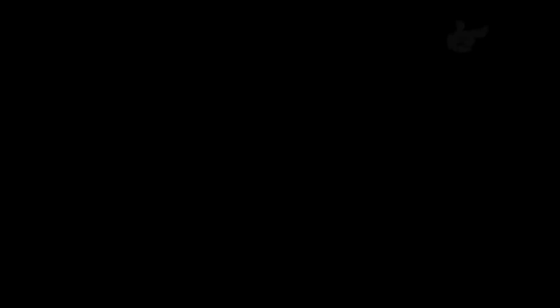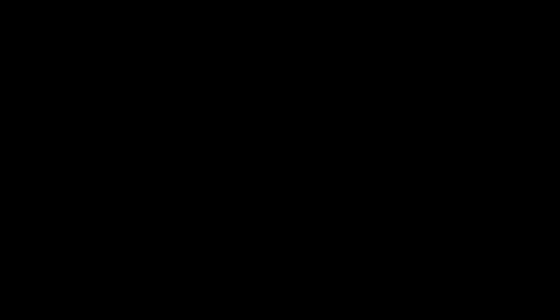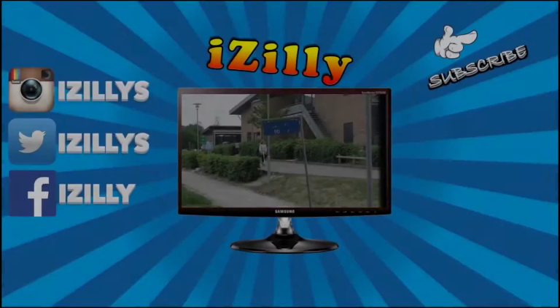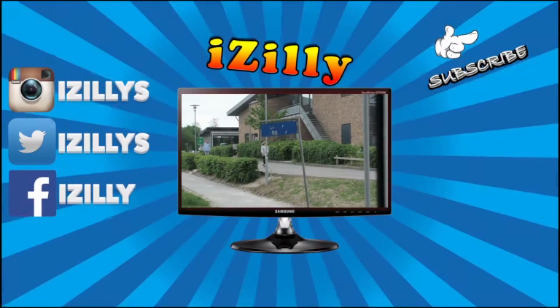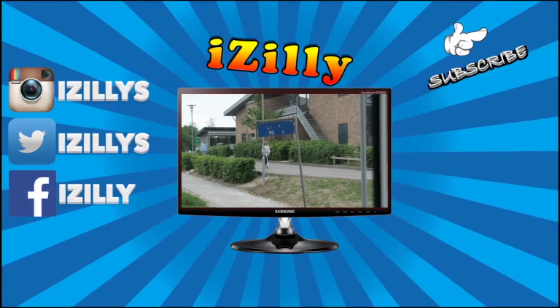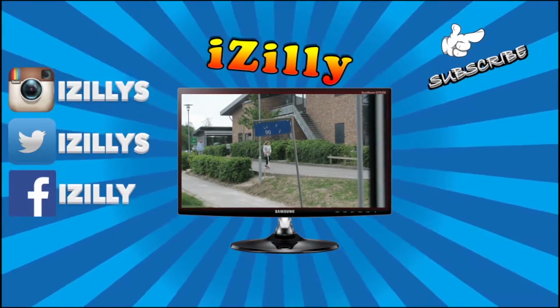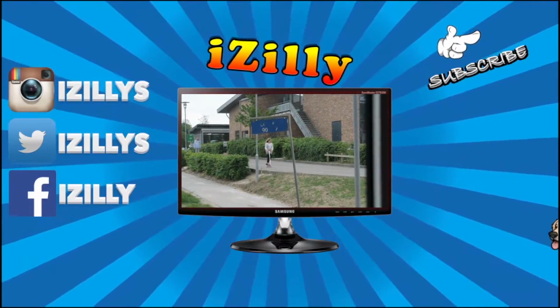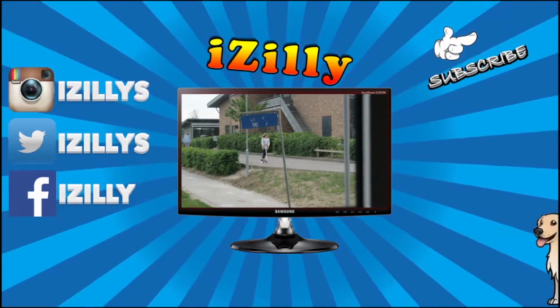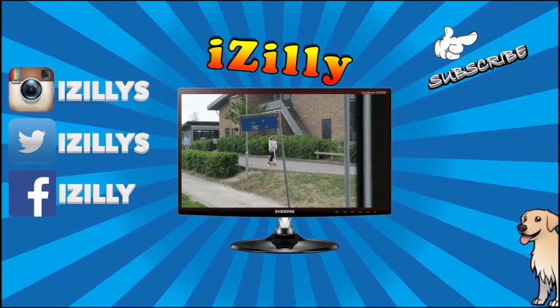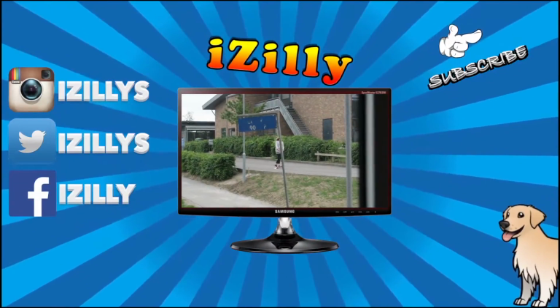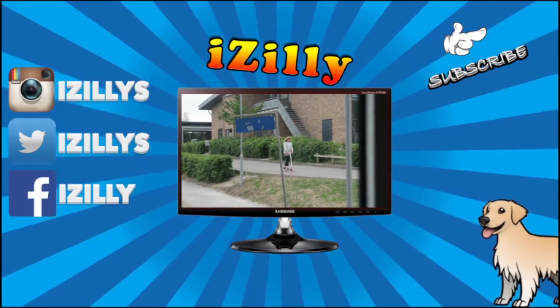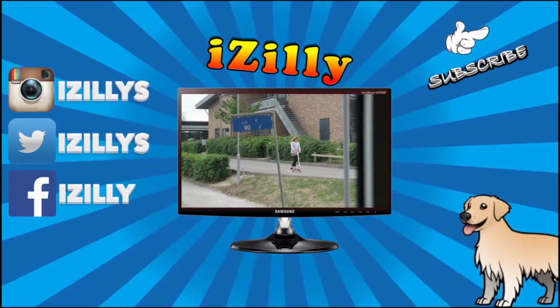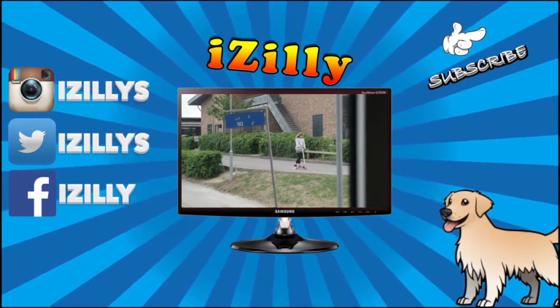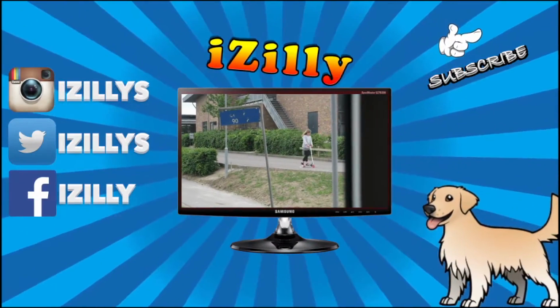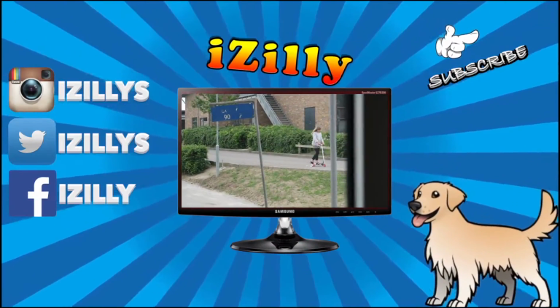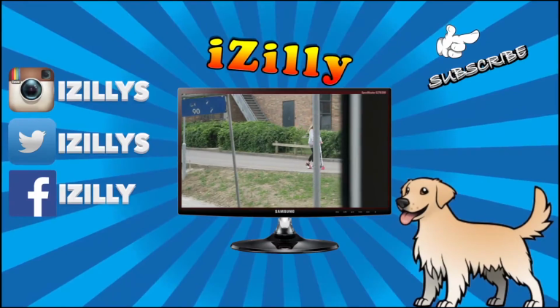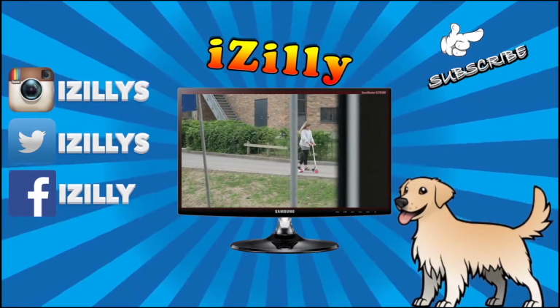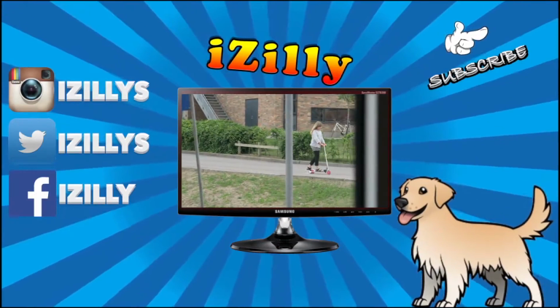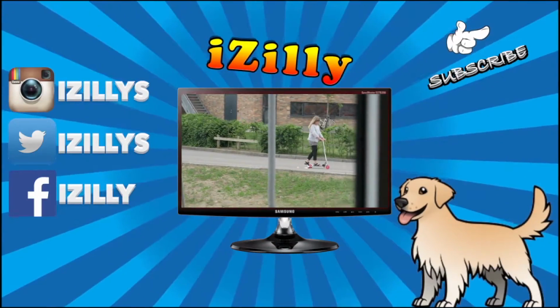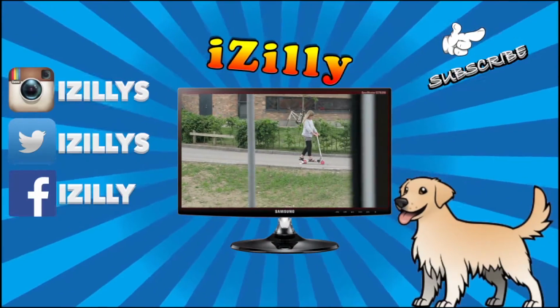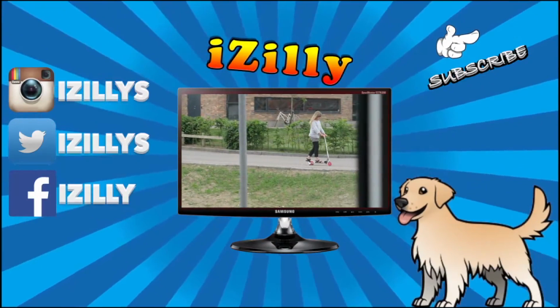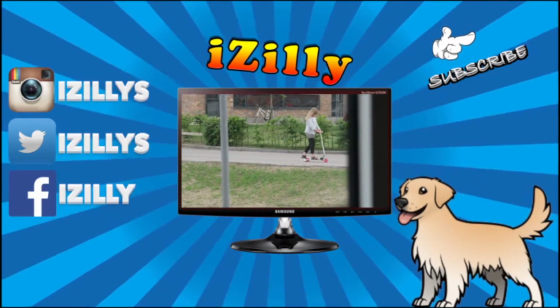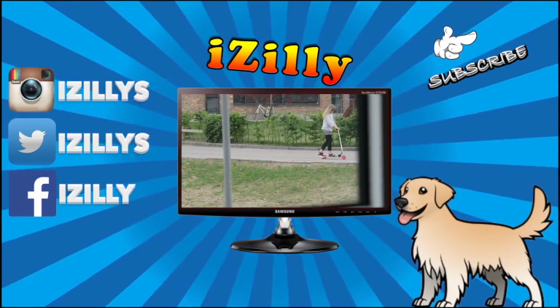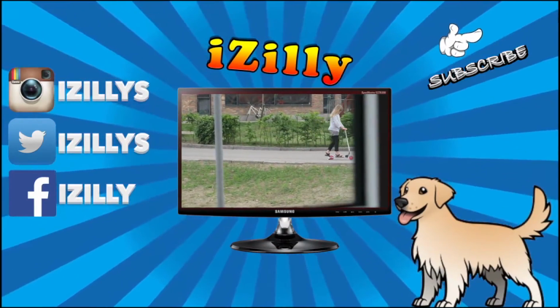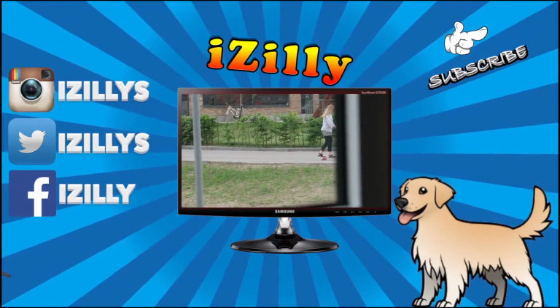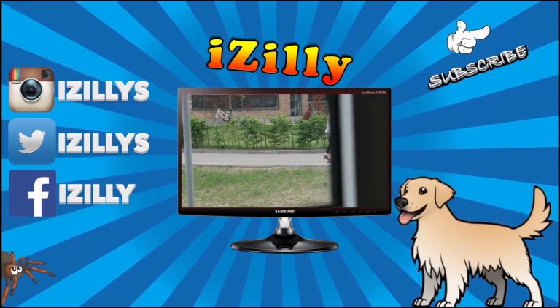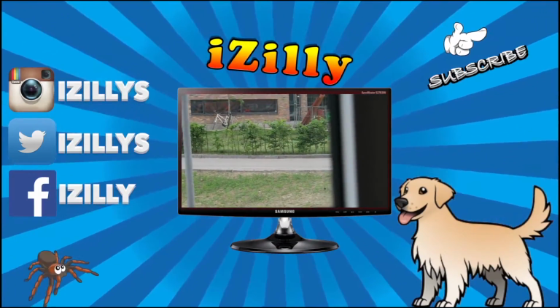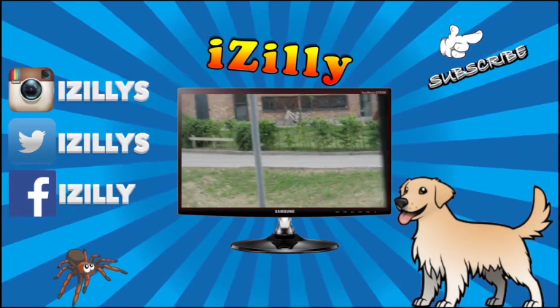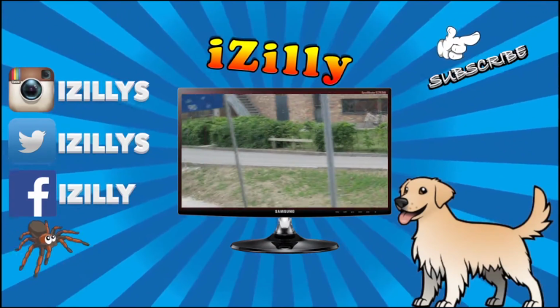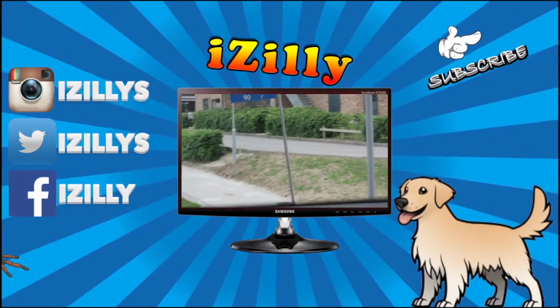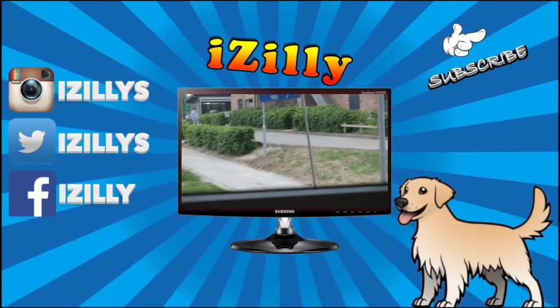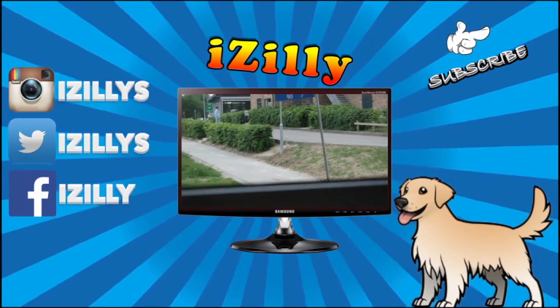Okay, some girl got like a scooter that can make sparks. Can you guys see that? How weird.